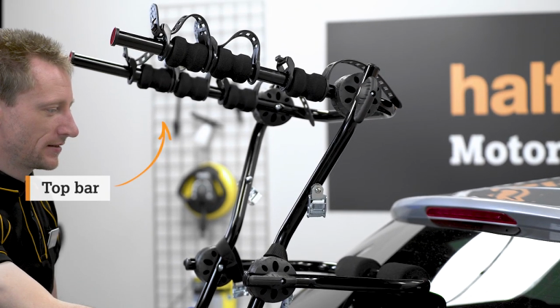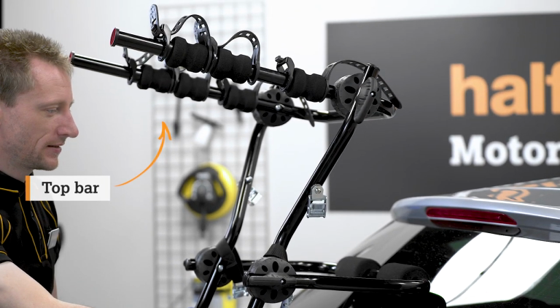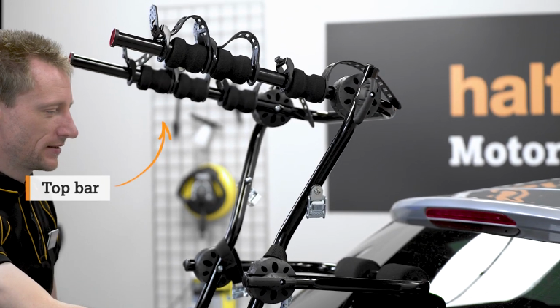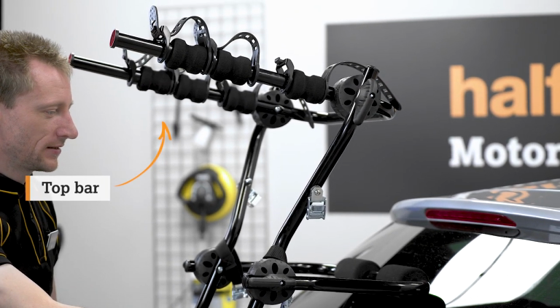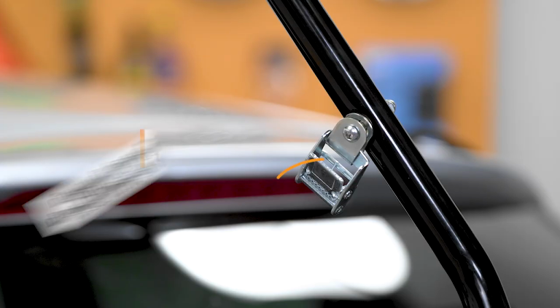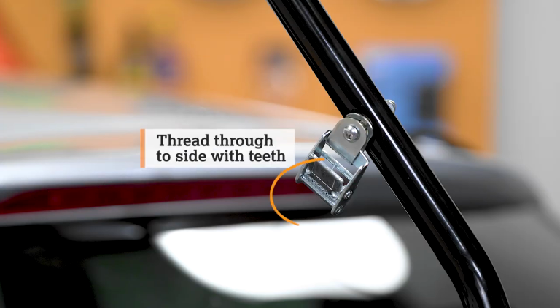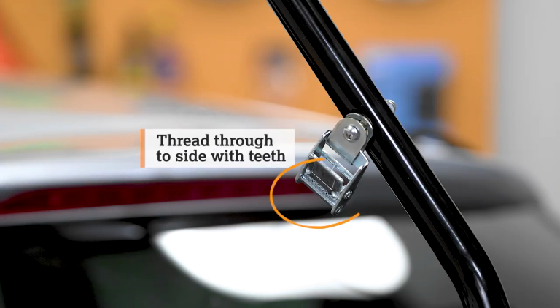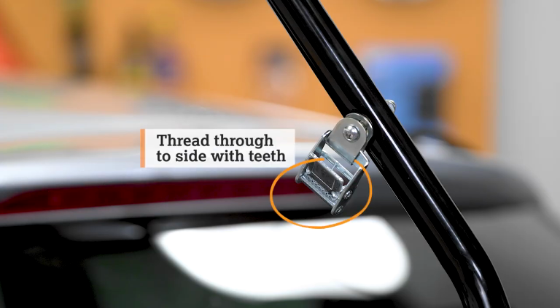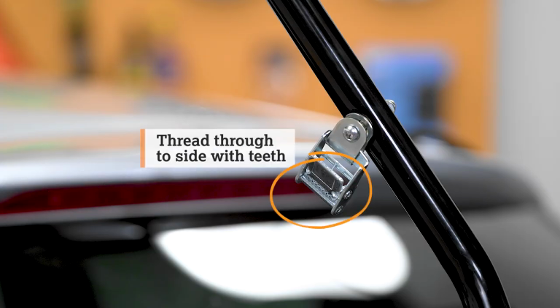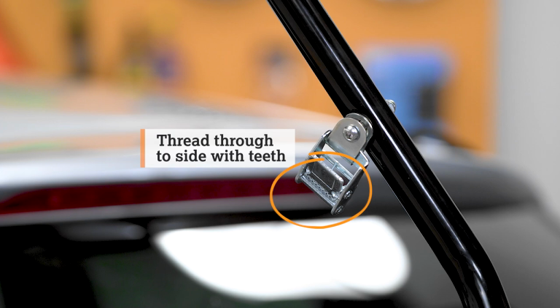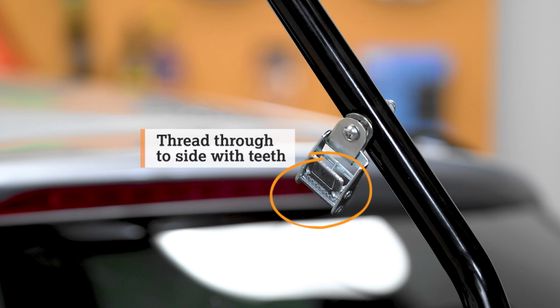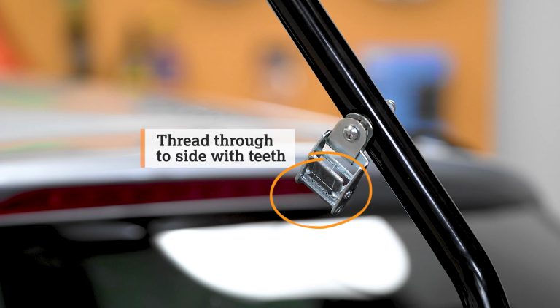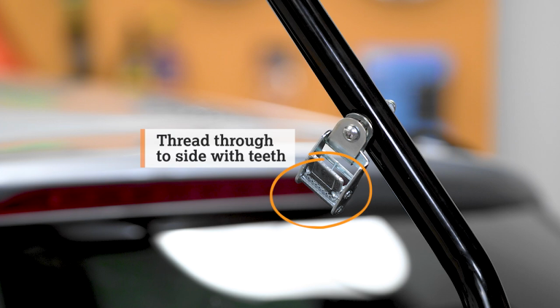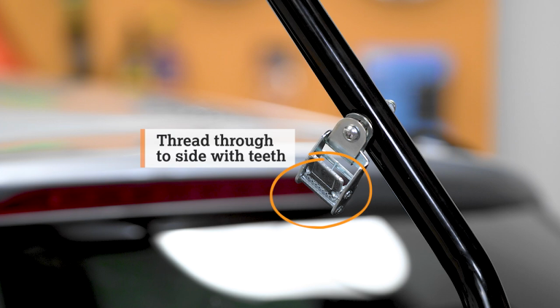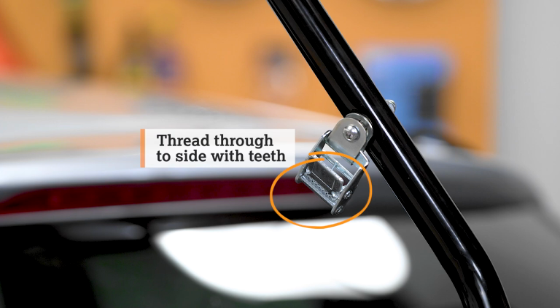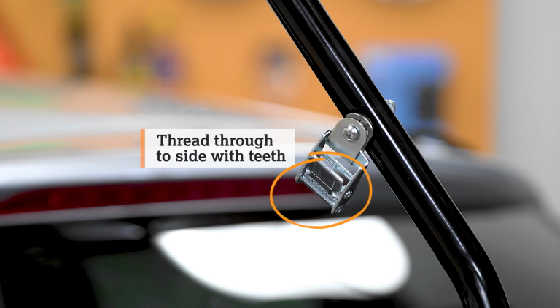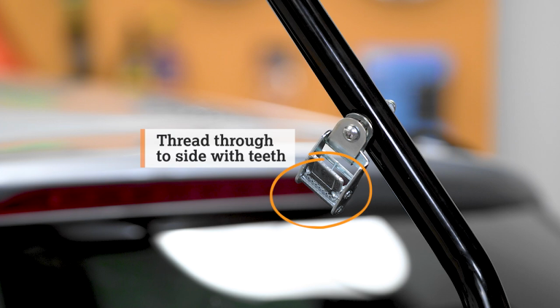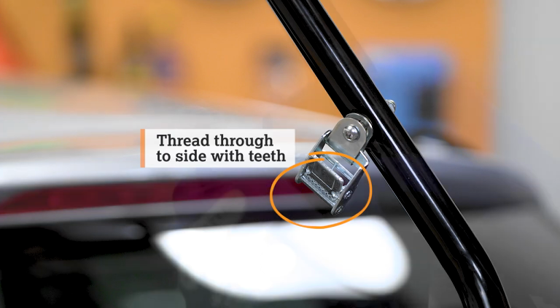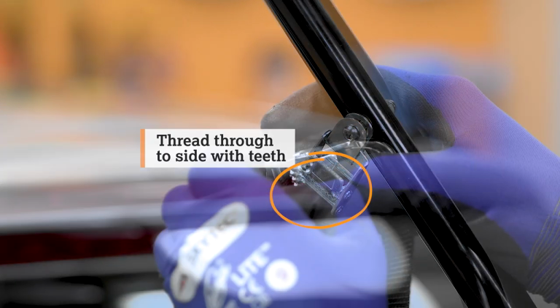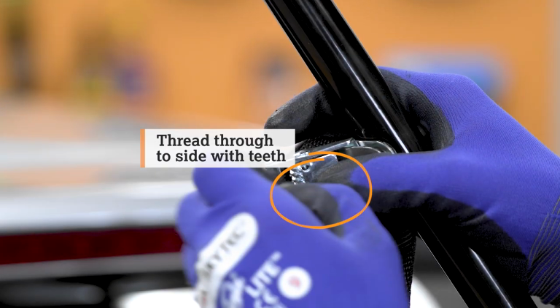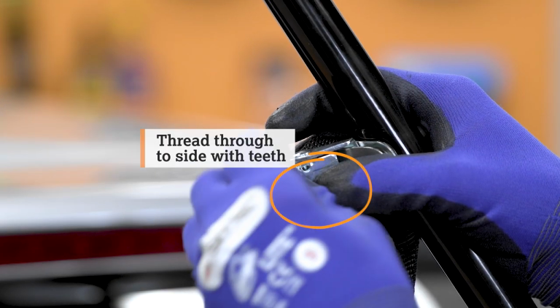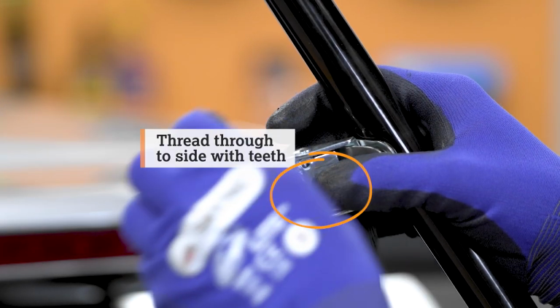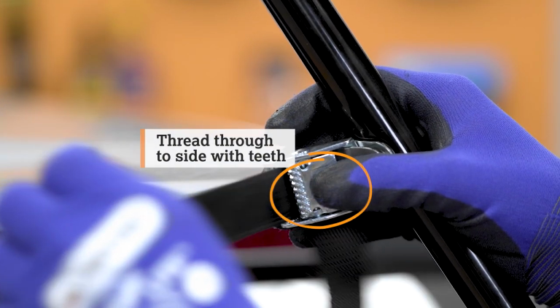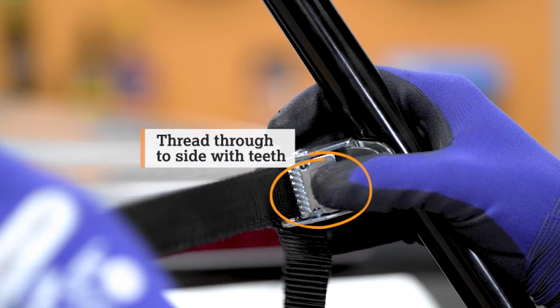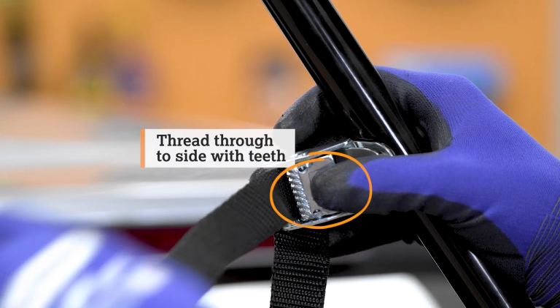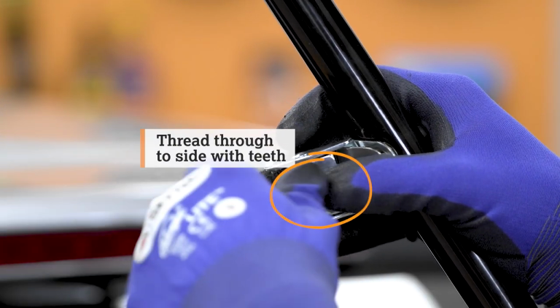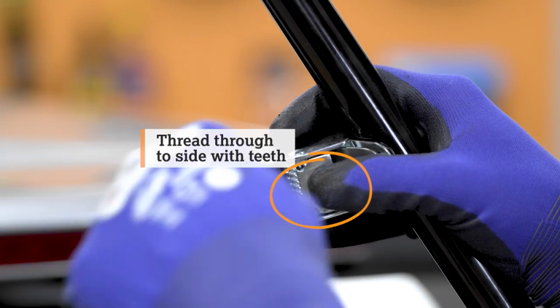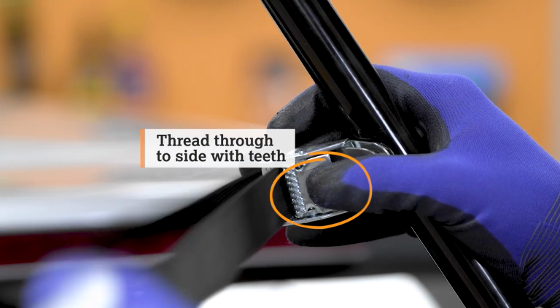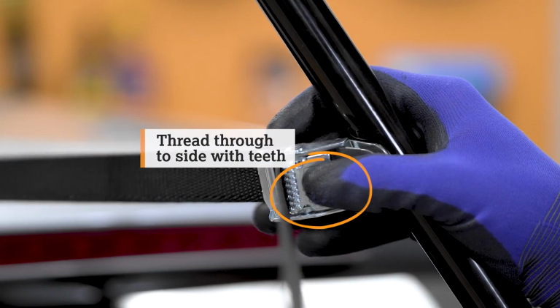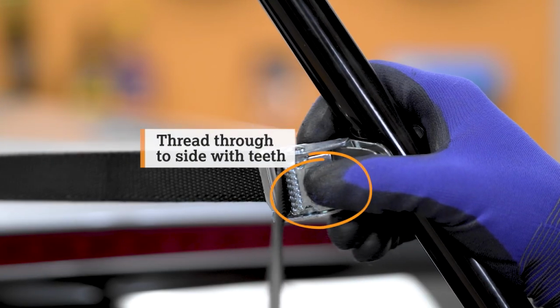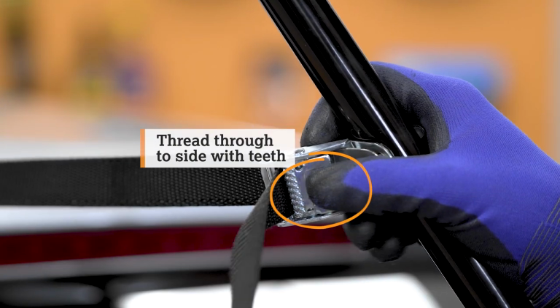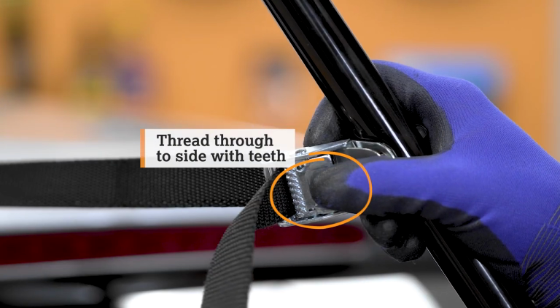Then, thread the straps through the cam buckles. Ensure they thread through in the right direction. Repeat this on the other side.